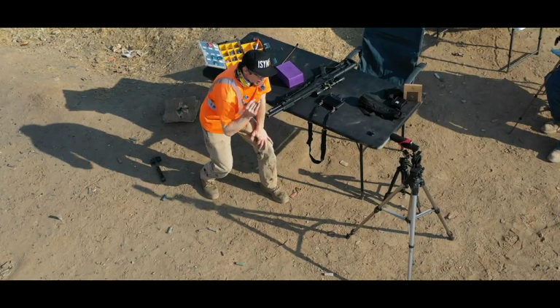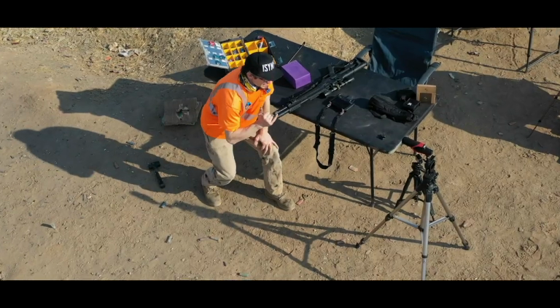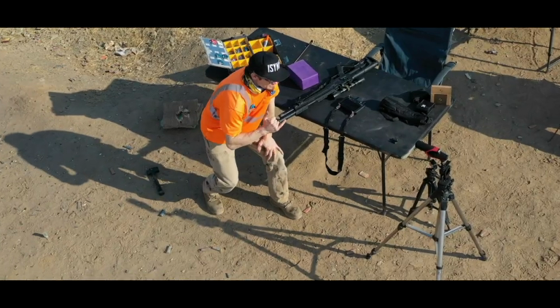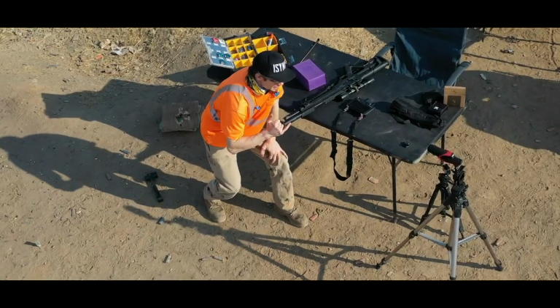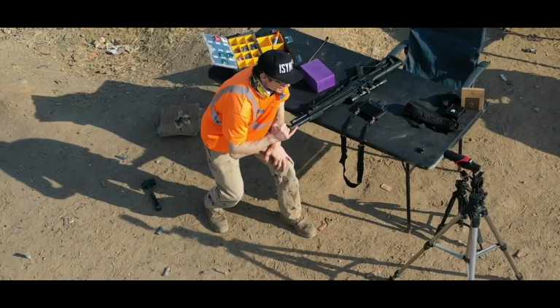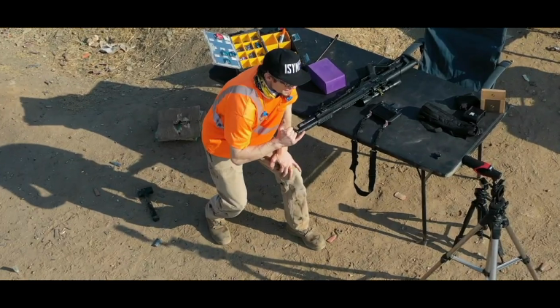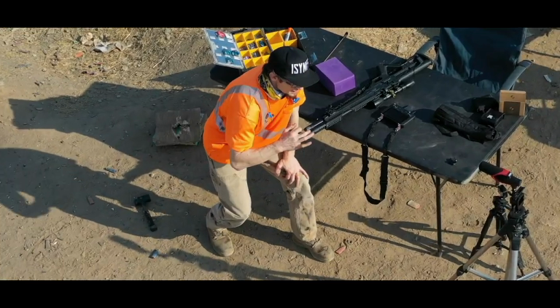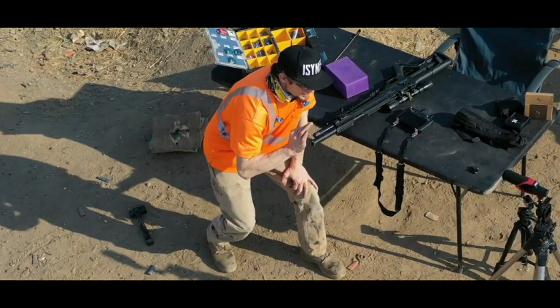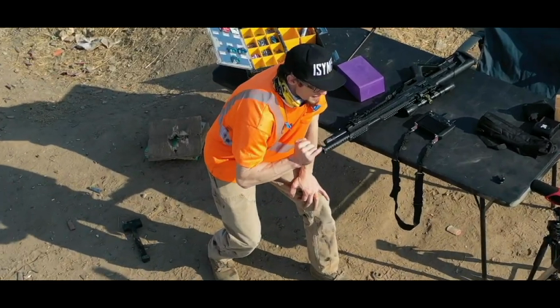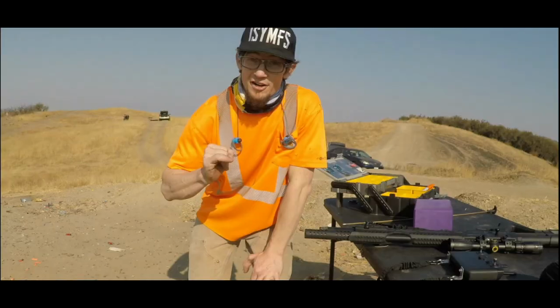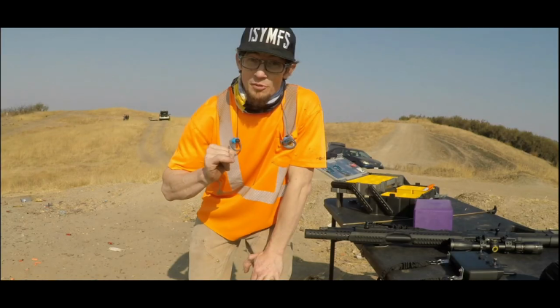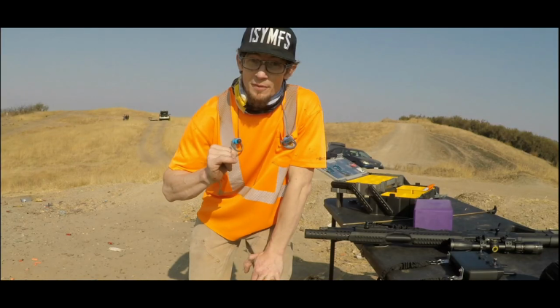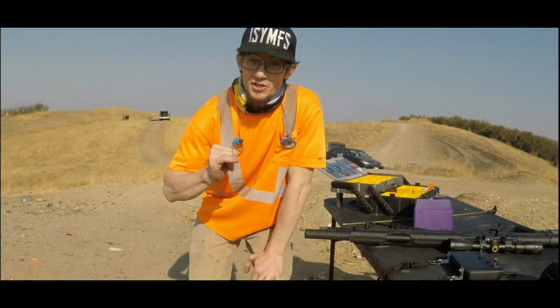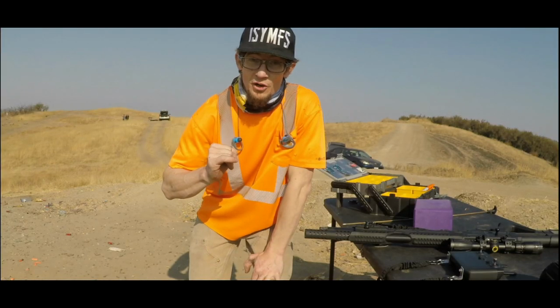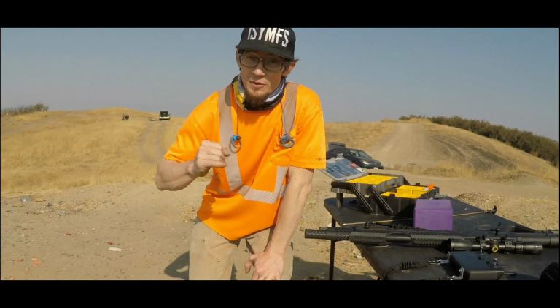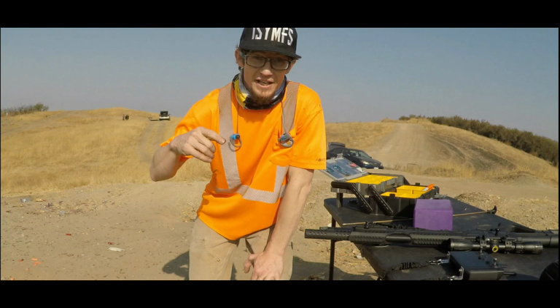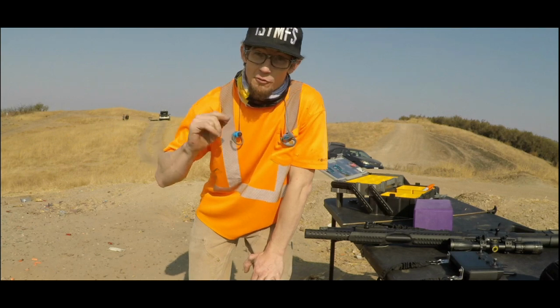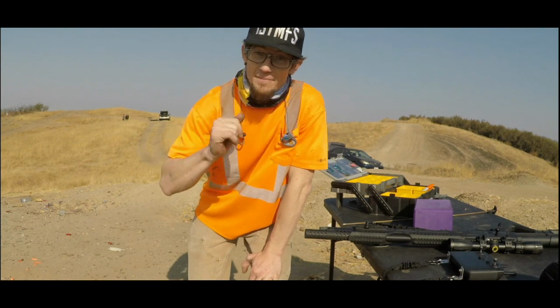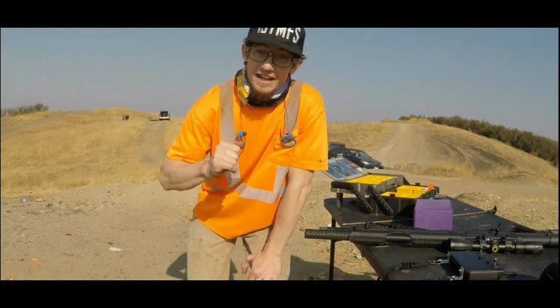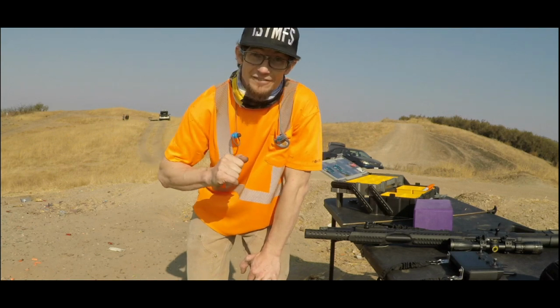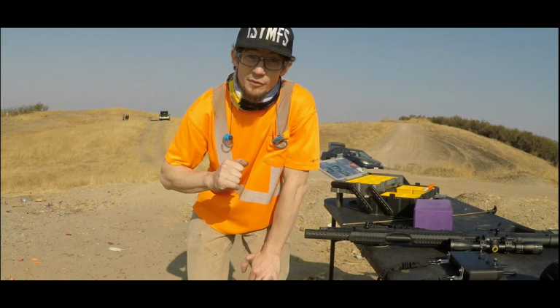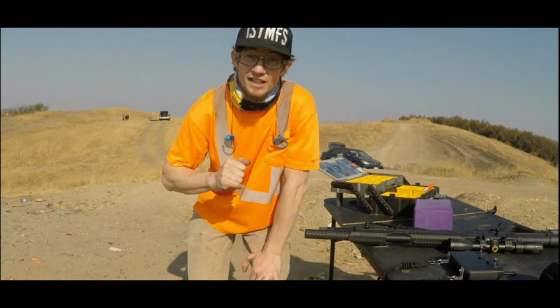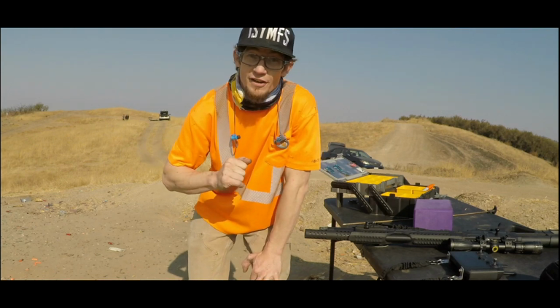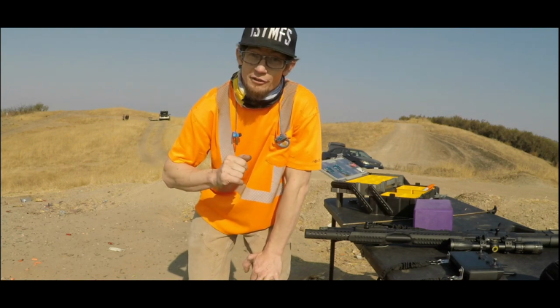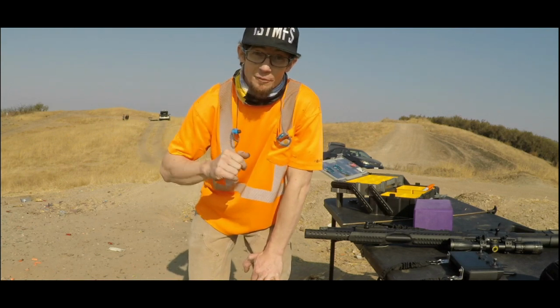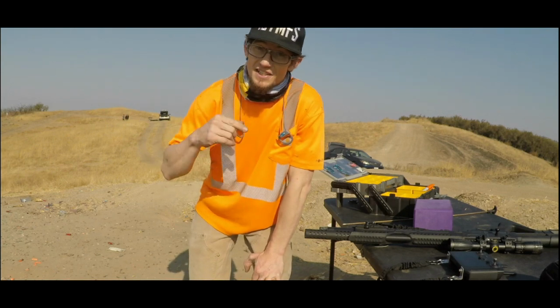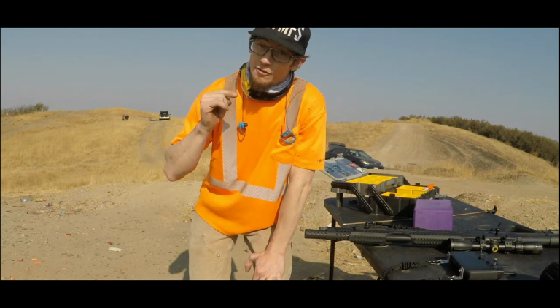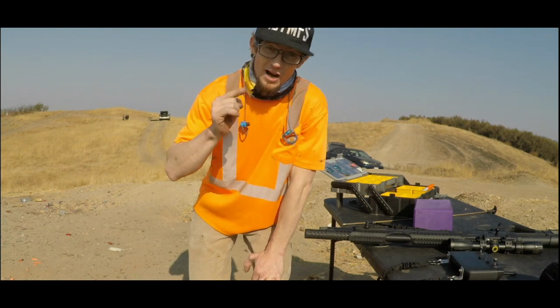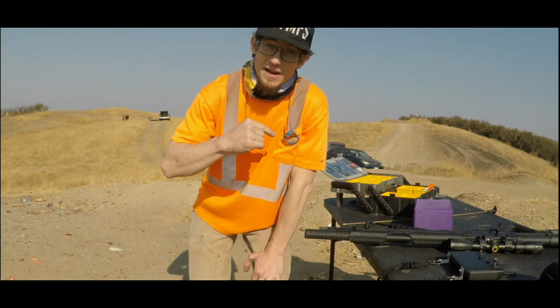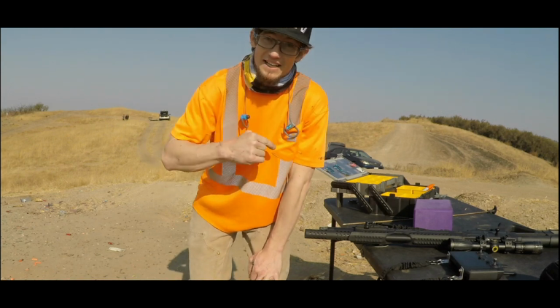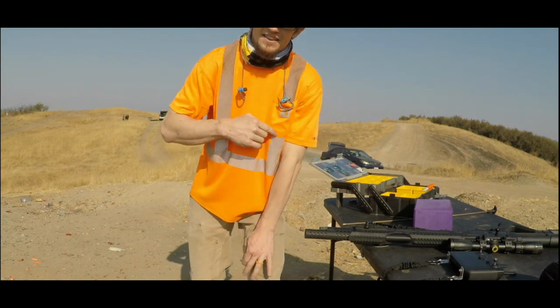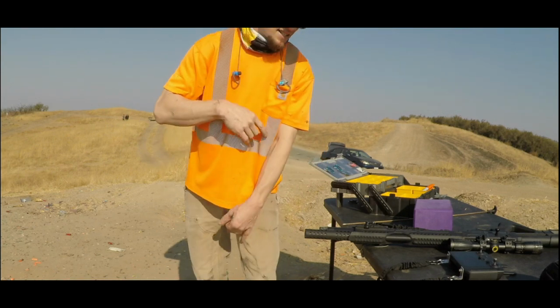Alright guys, we went ahead and did a ninja battery swap on the drone and we are going to get right back after it with the Invader group. Let's get right back into this.